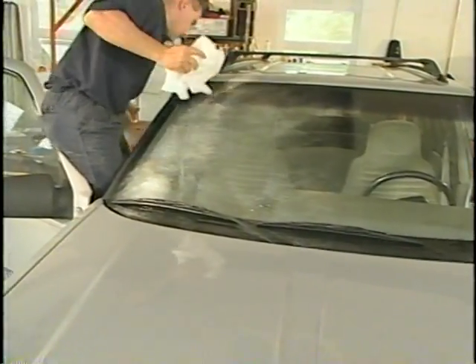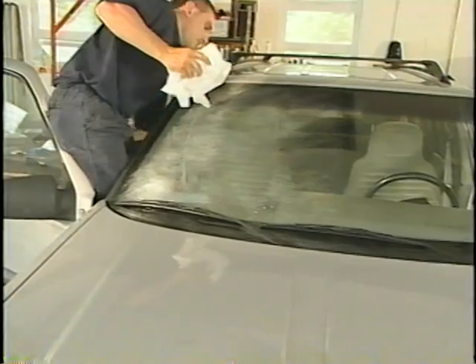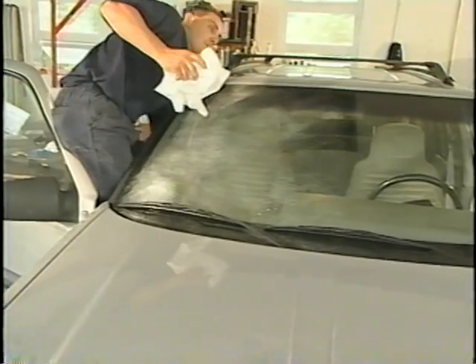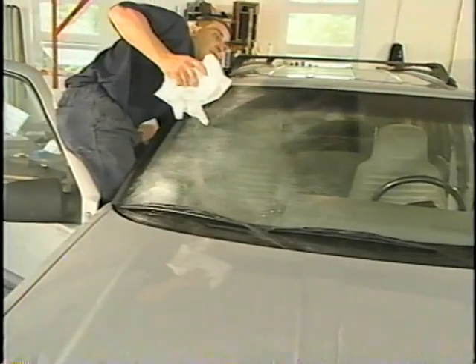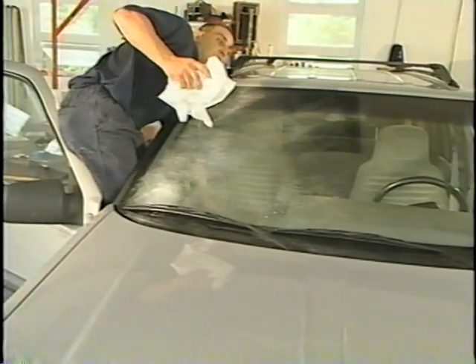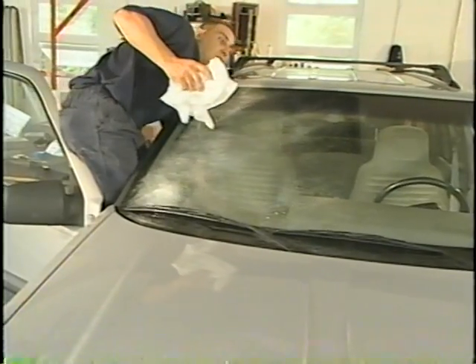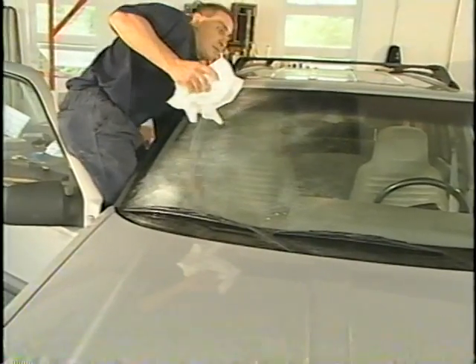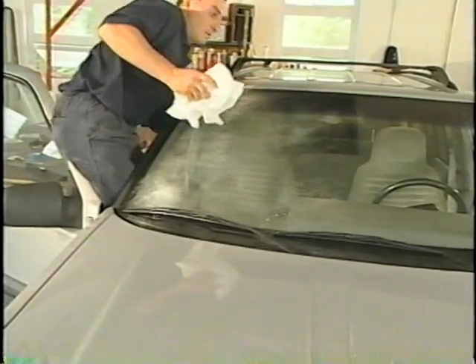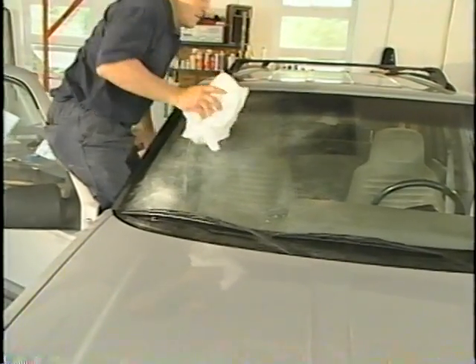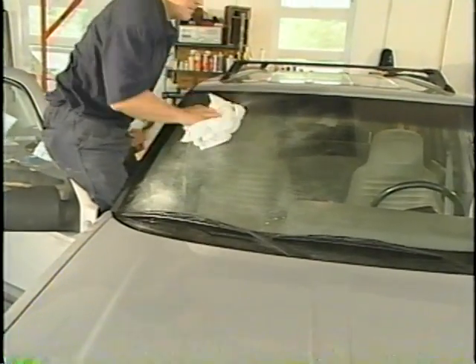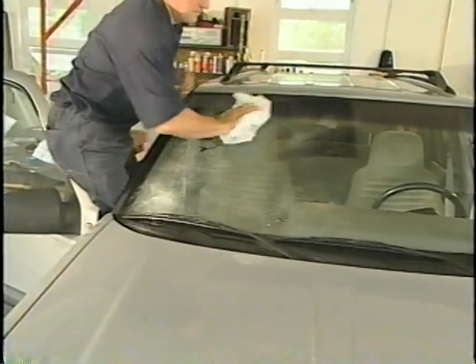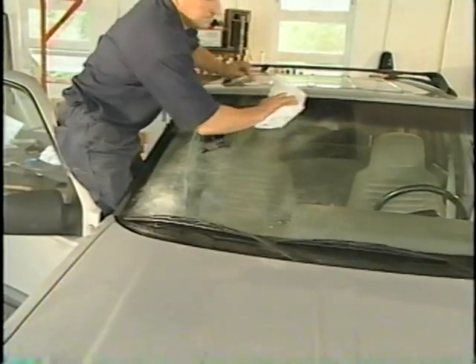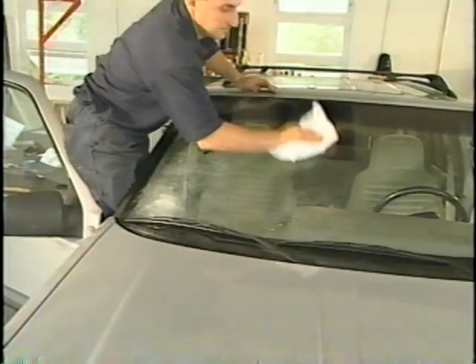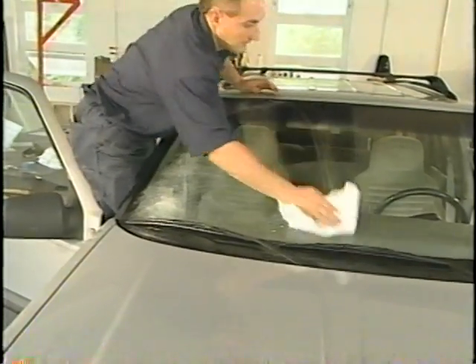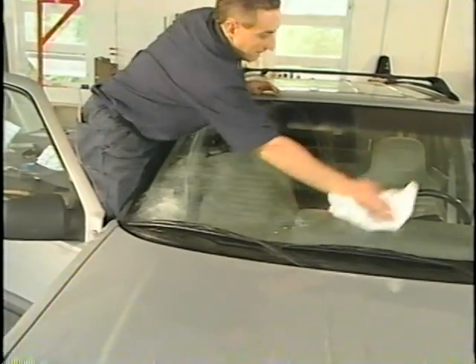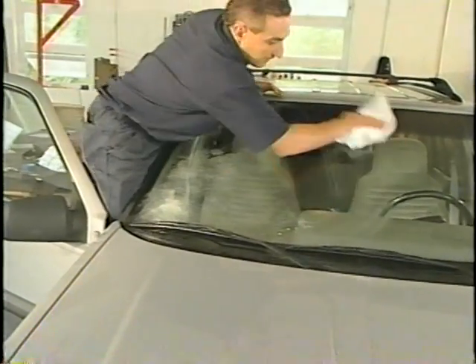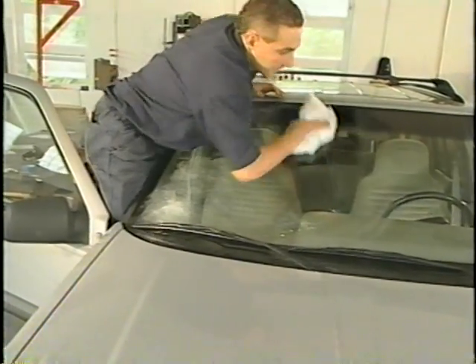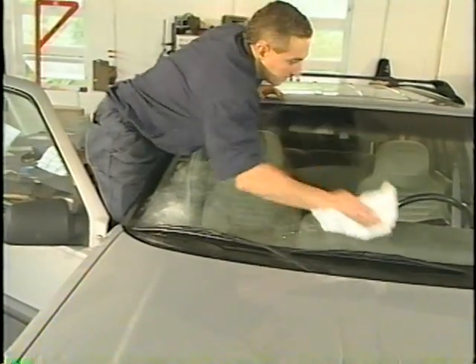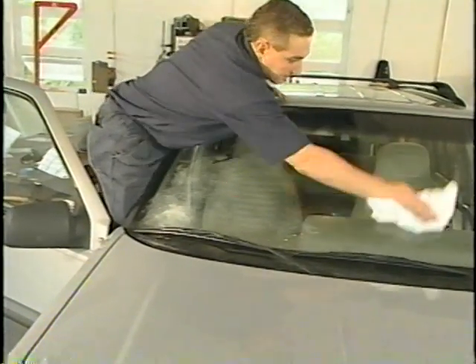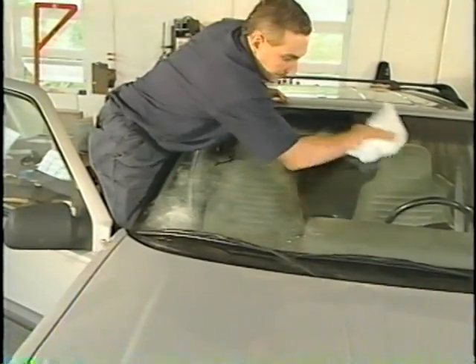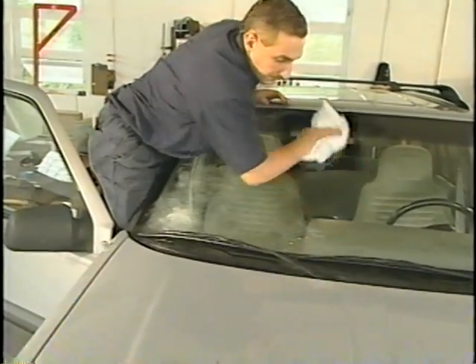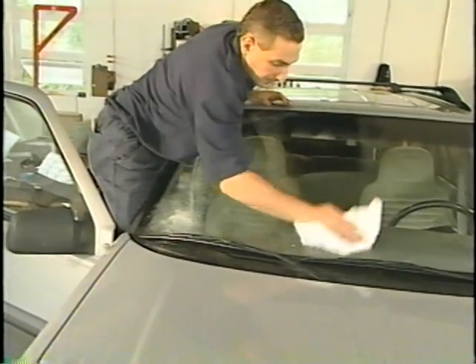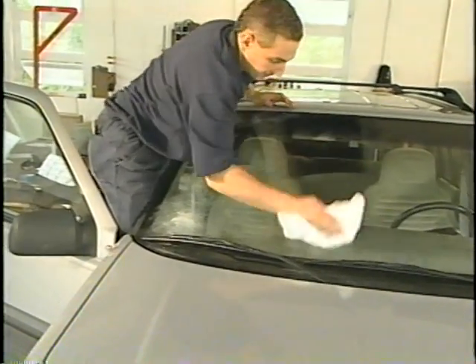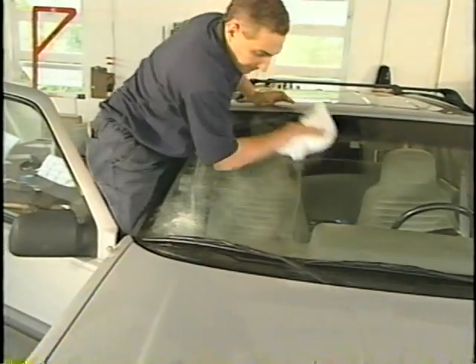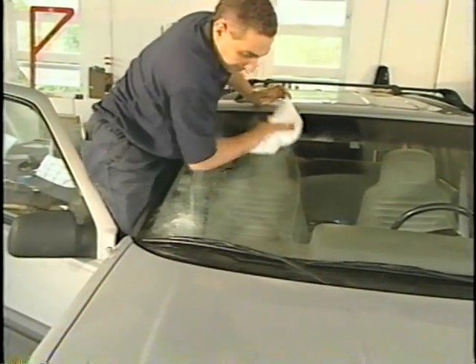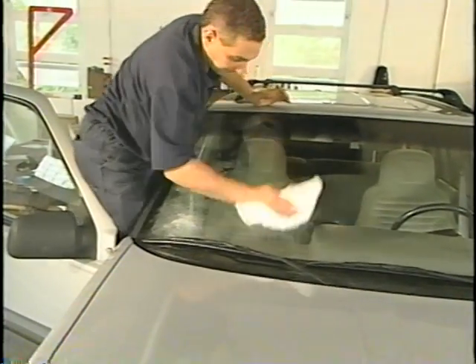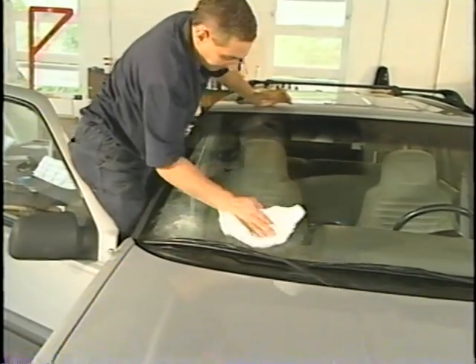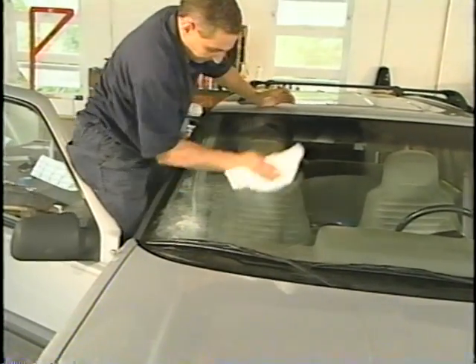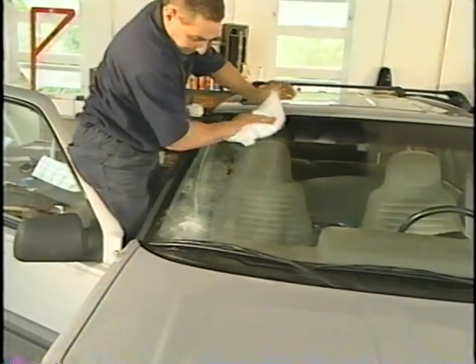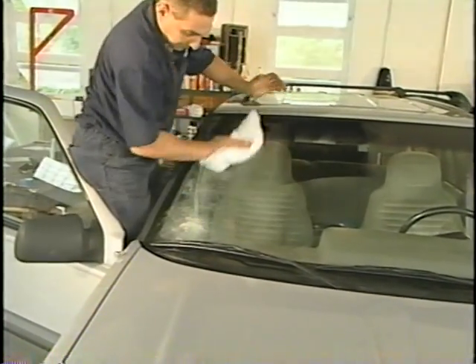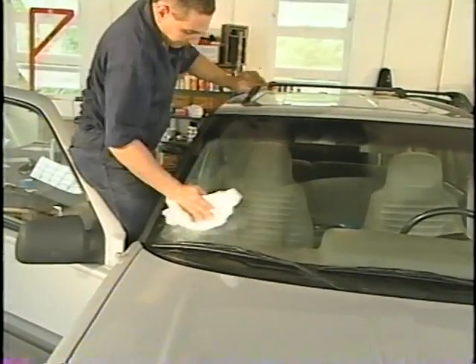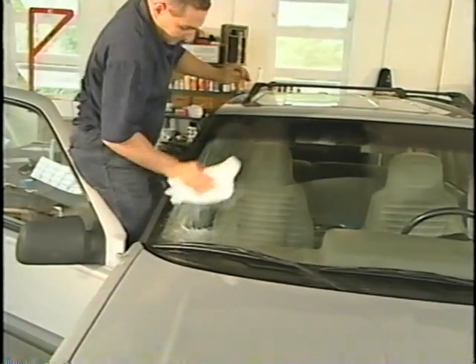And the last thing the installer does is to make sure that the car is not driven until a safe drive-away time has been accomplished.